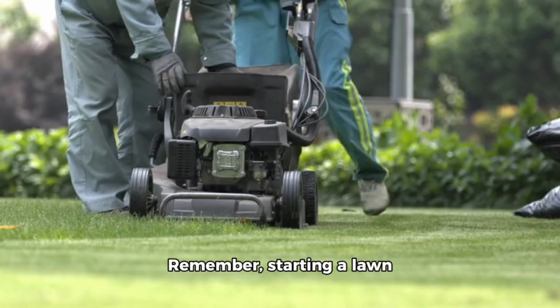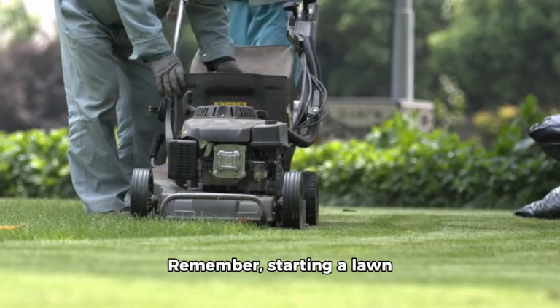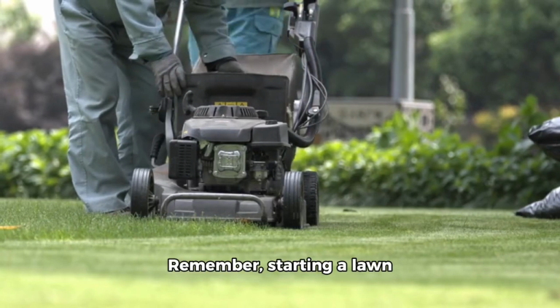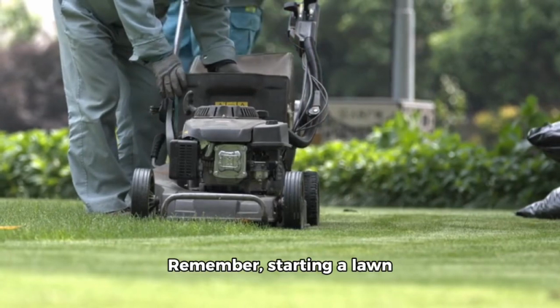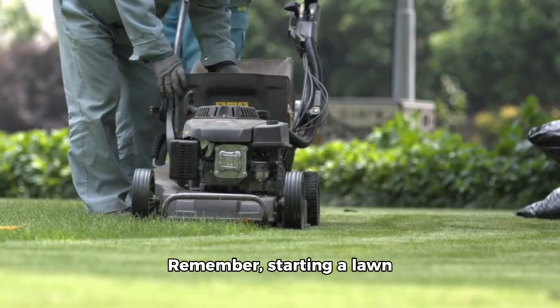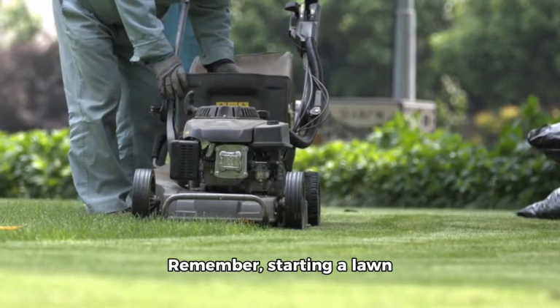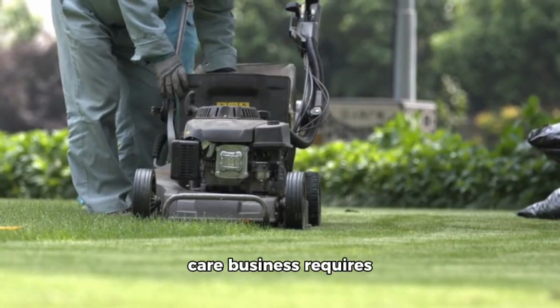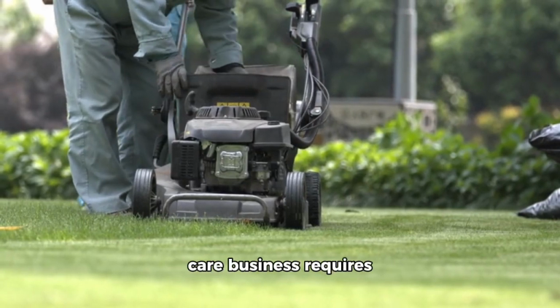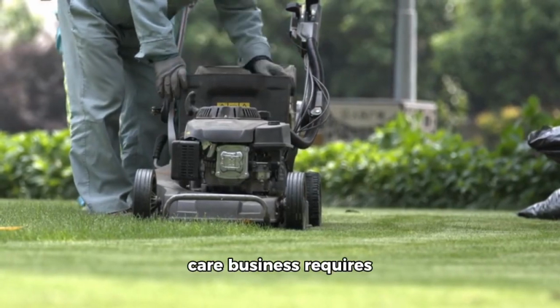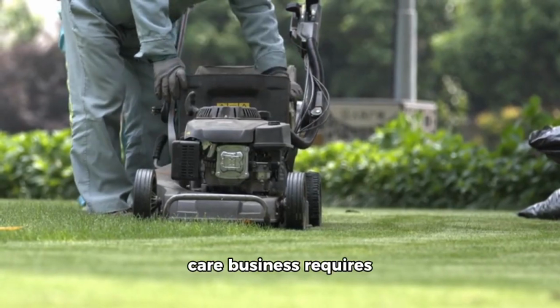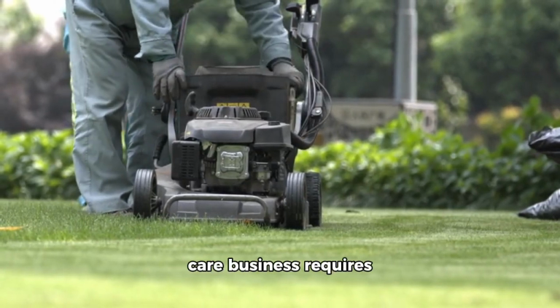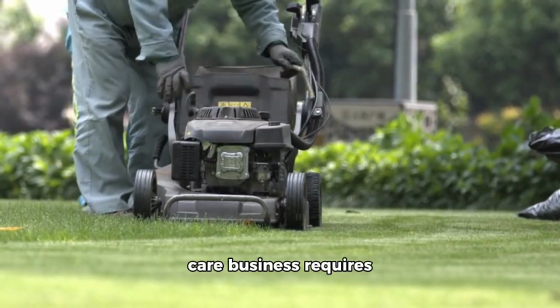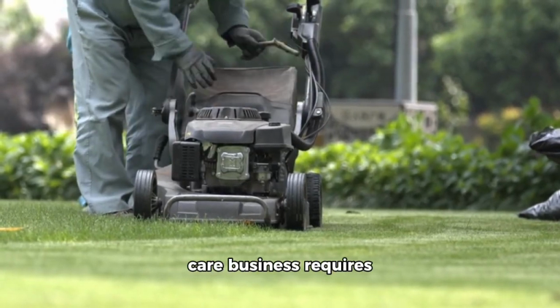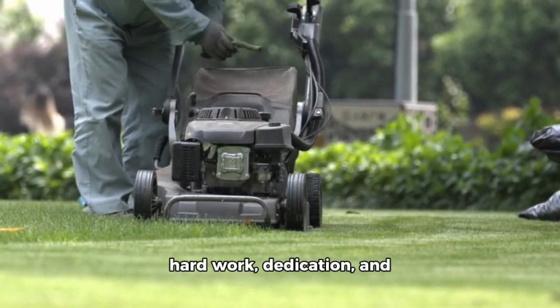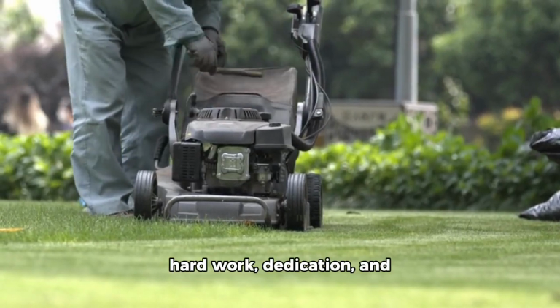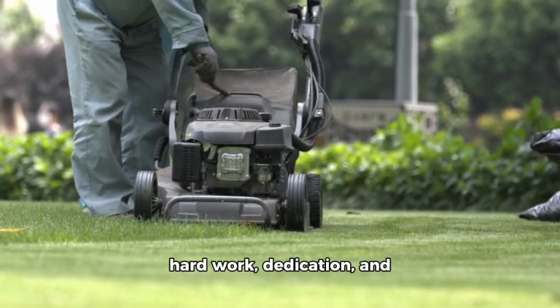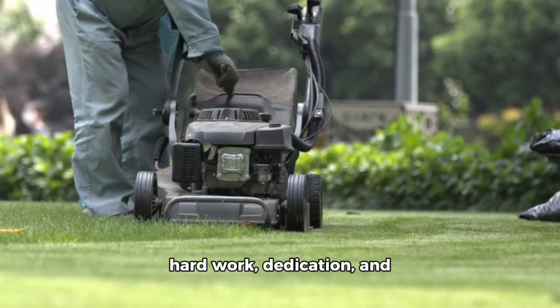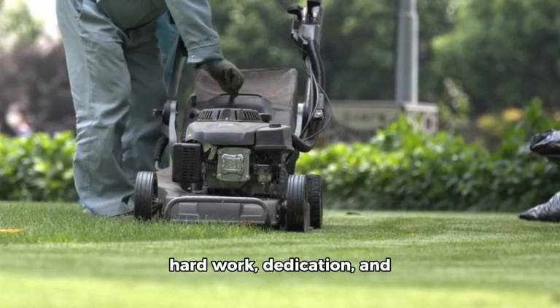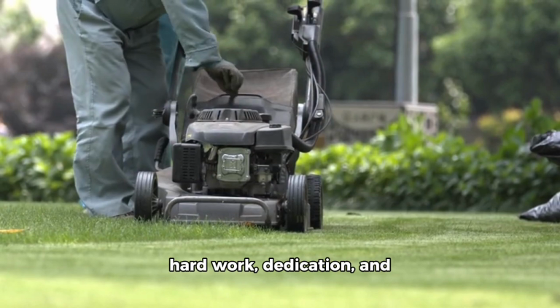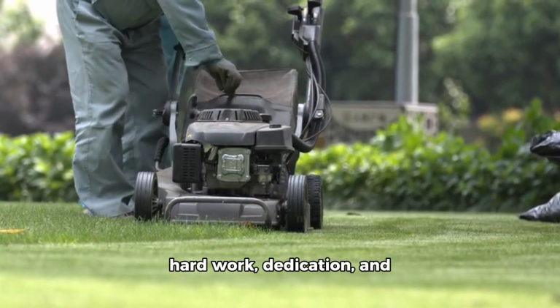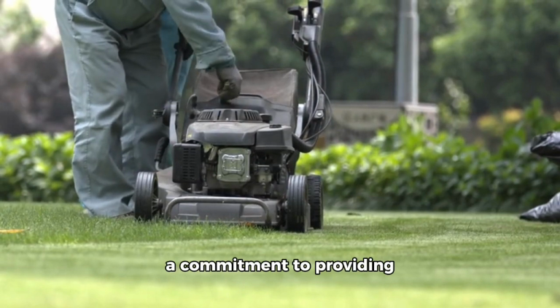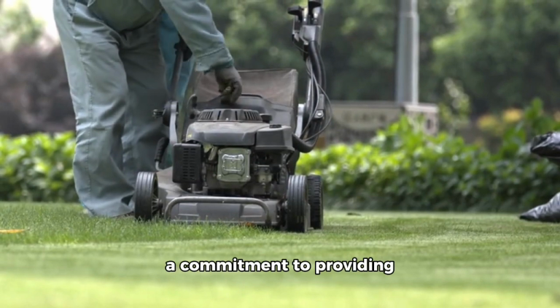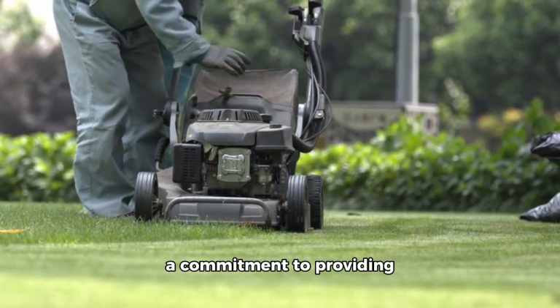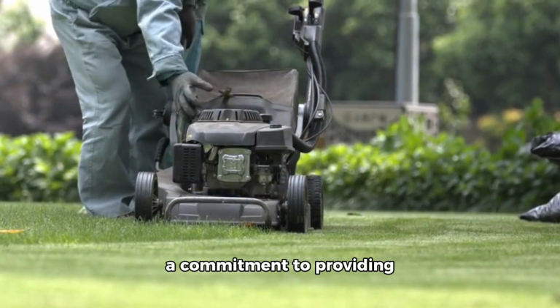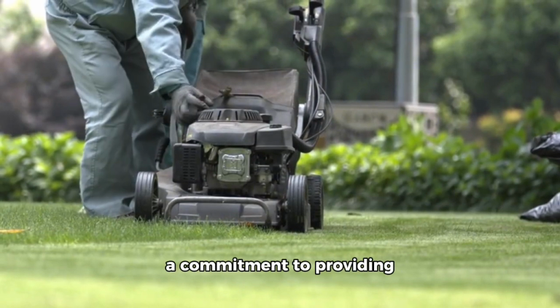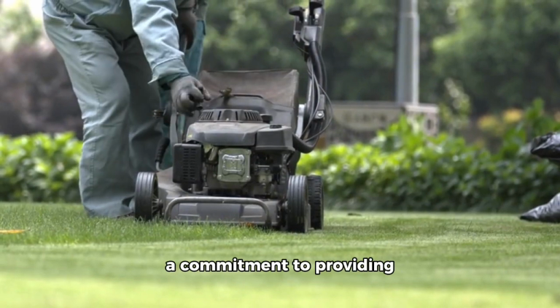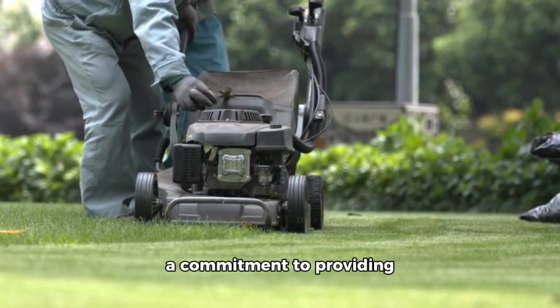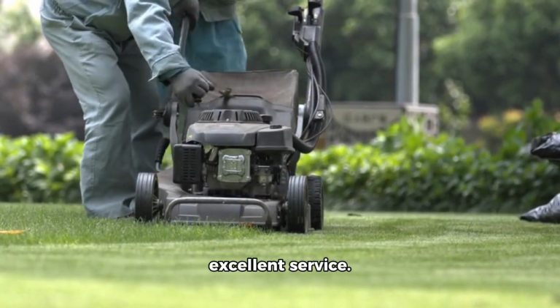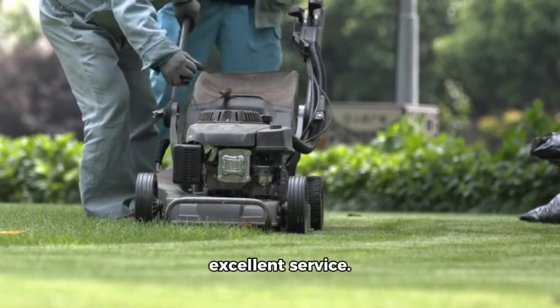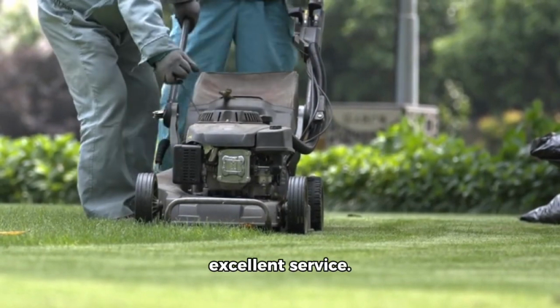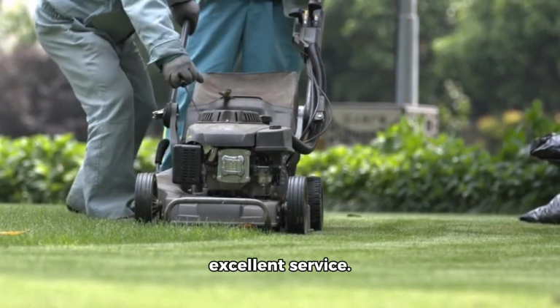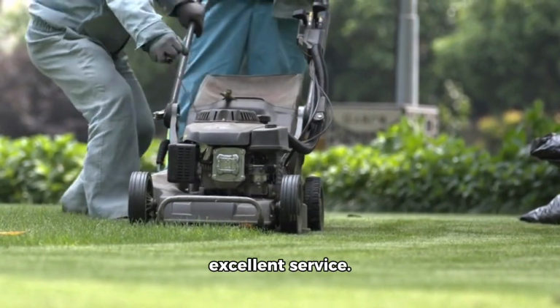Remember, starting a lawn care business requires hard work, dedication, and a commitment to providing excellent service. With proper planning and execution, you can build a successful and profitable venture.